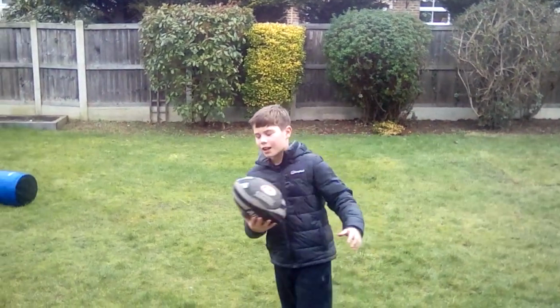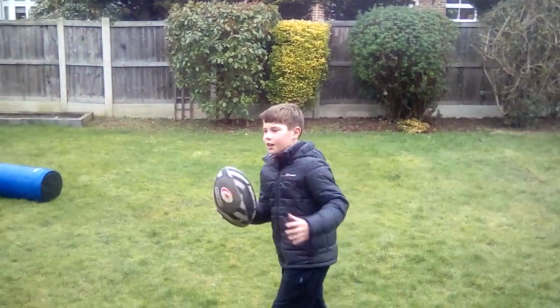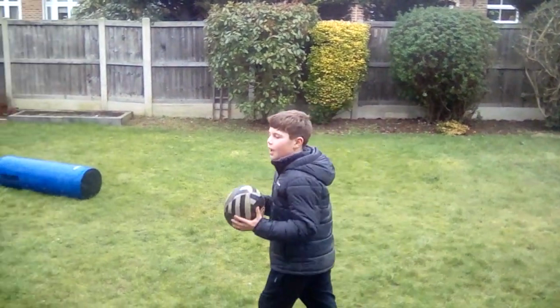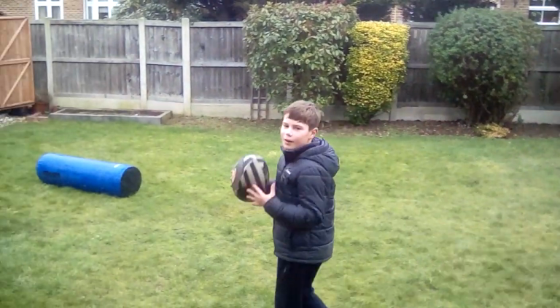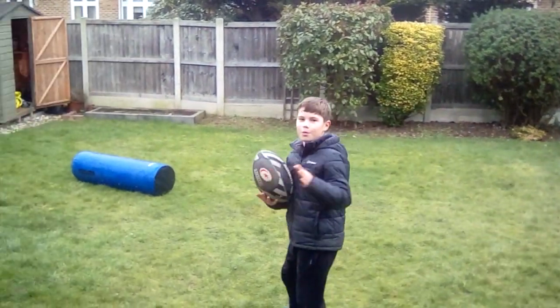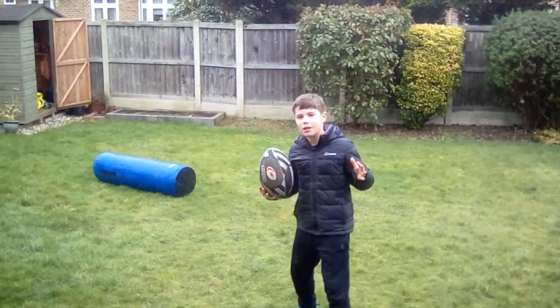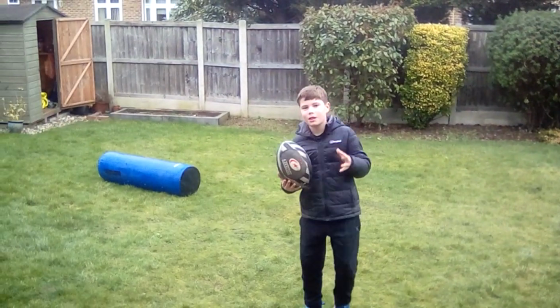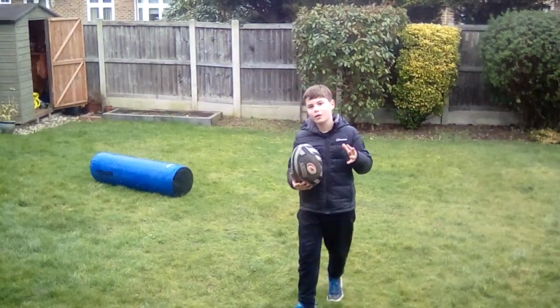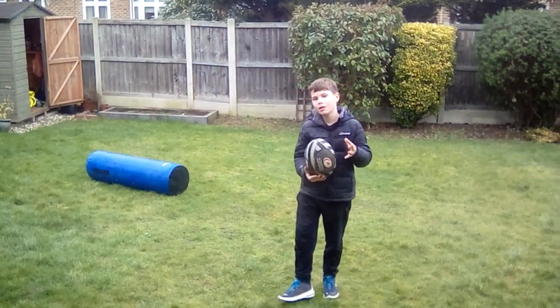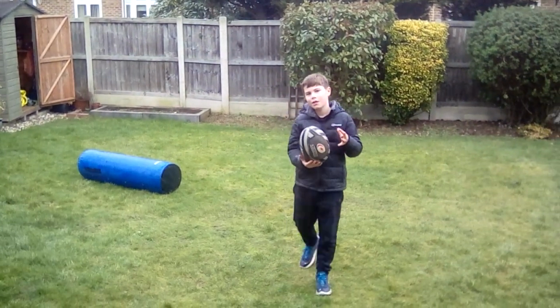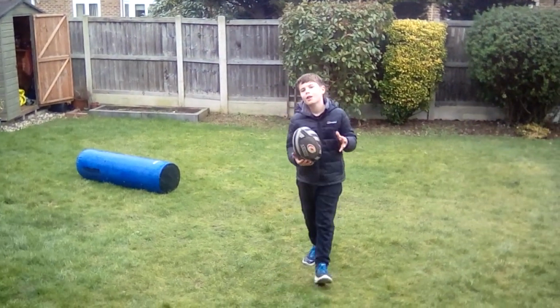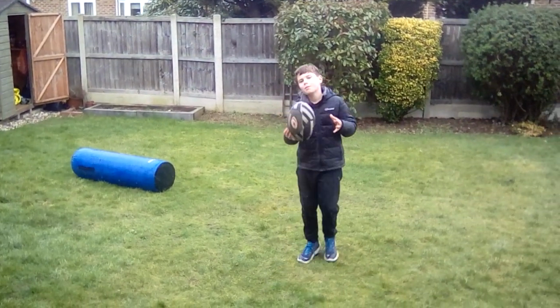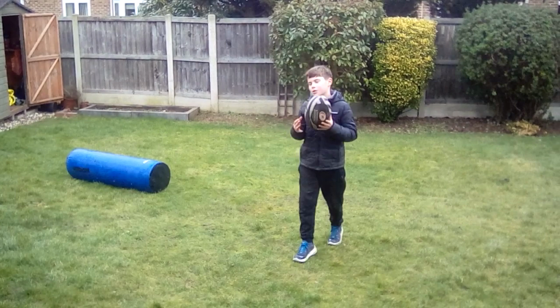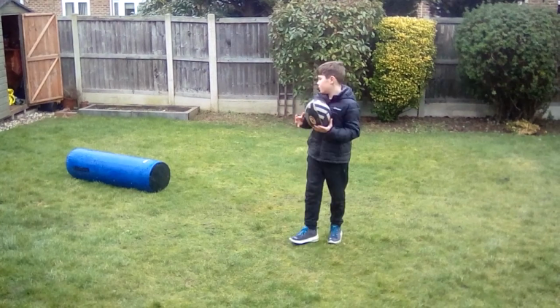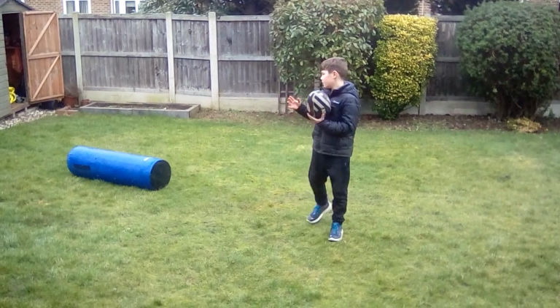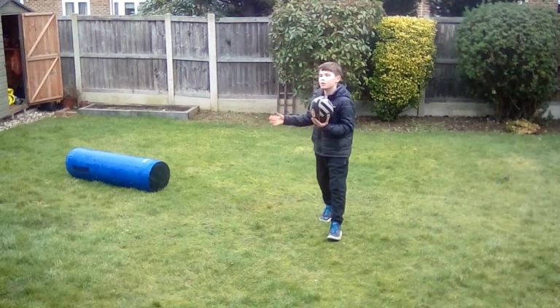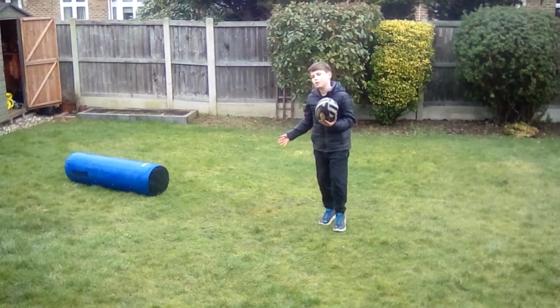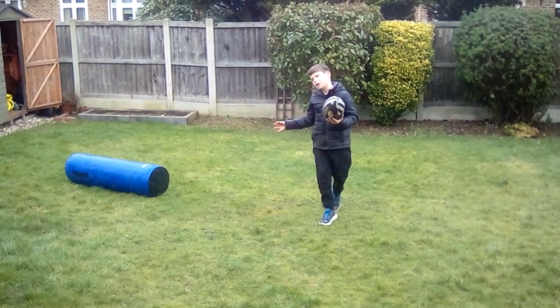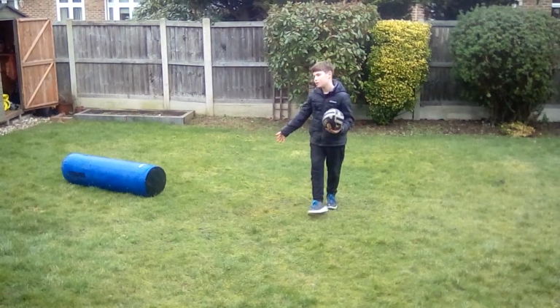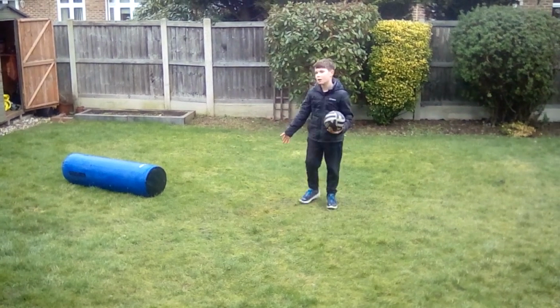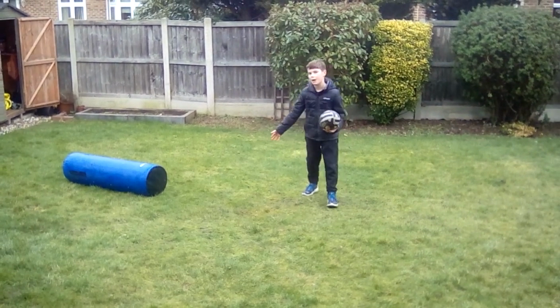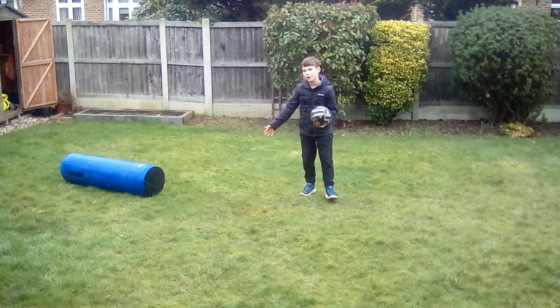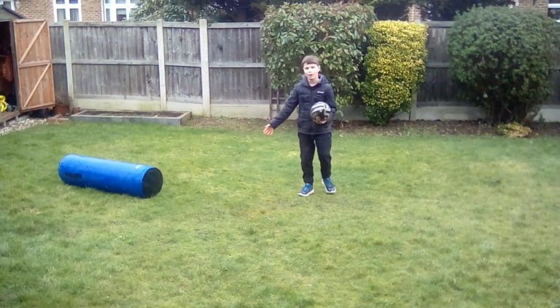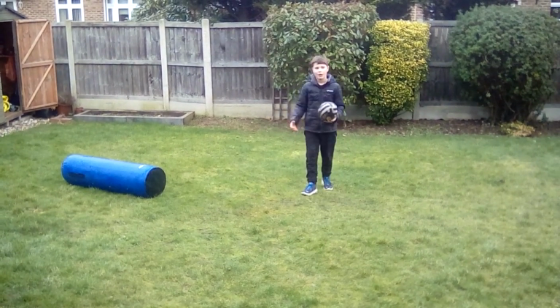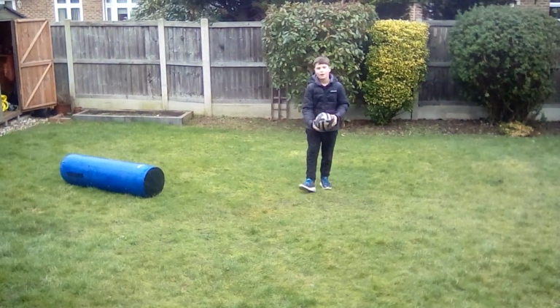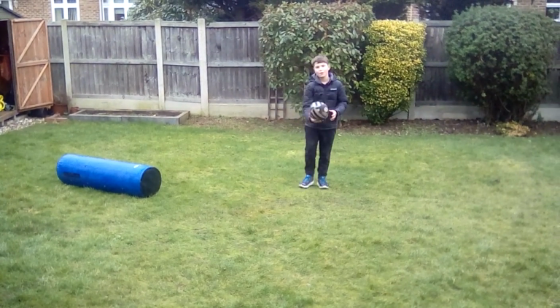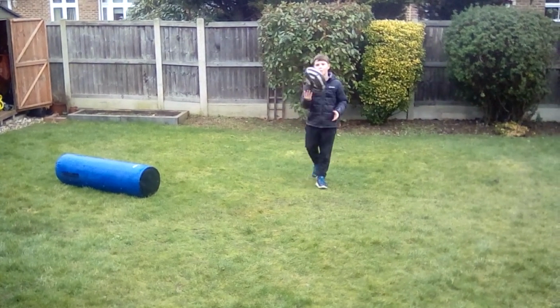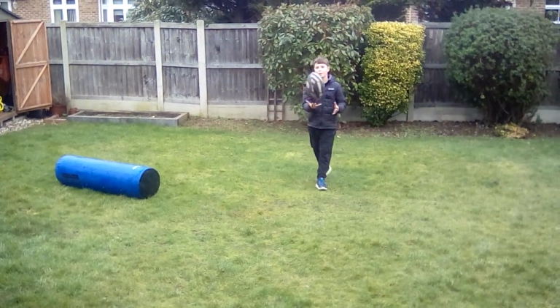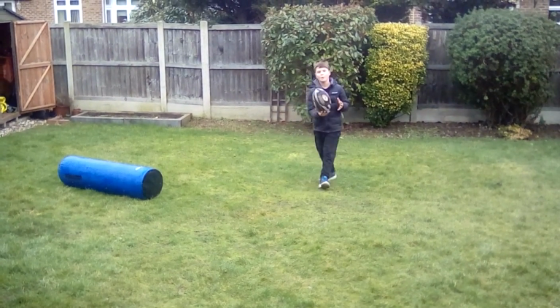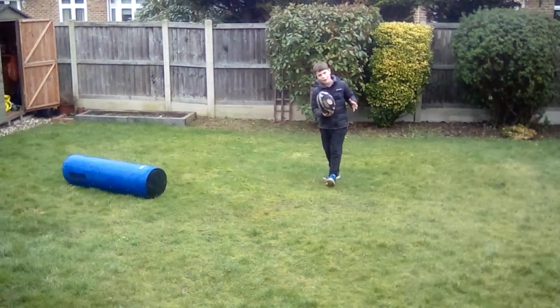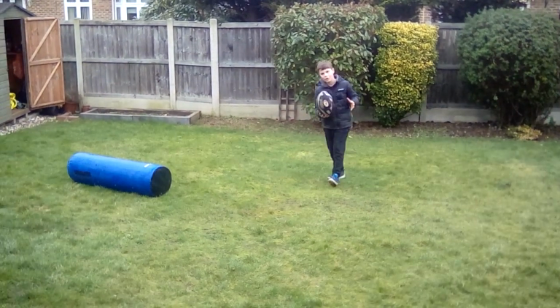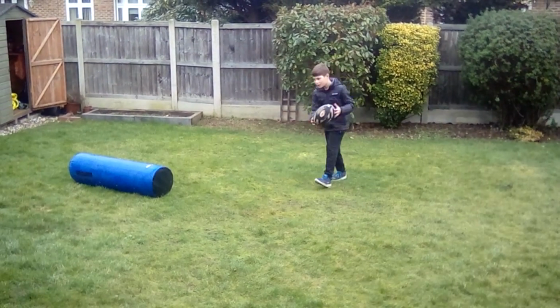Now we're going to put it together. What we're going to do is tackle the tackle bag, throw the rag needle around, and catch it.